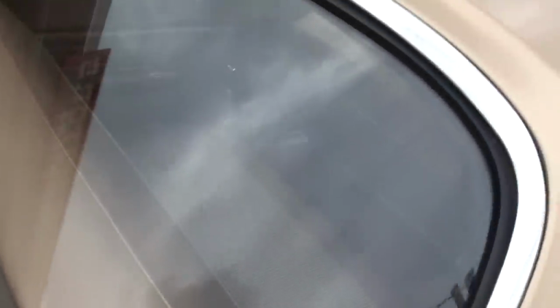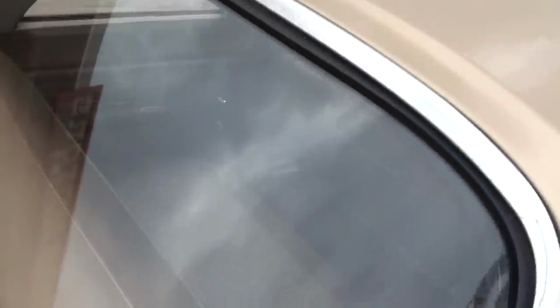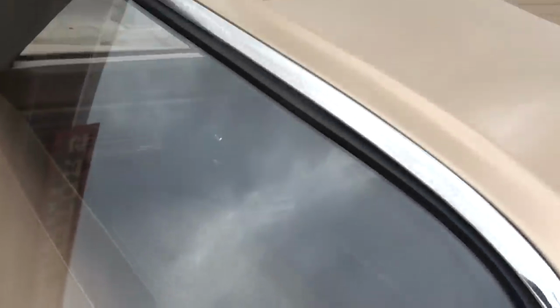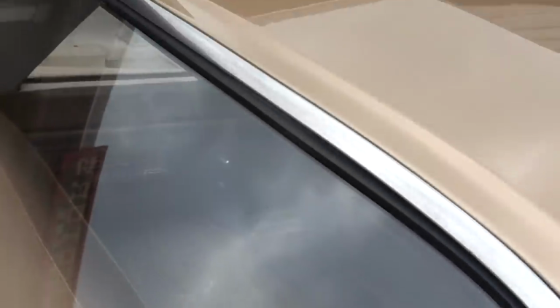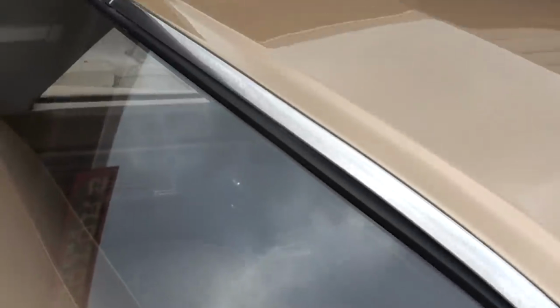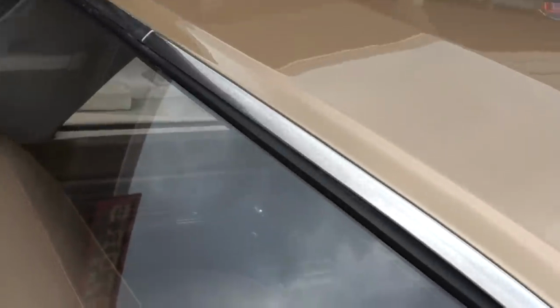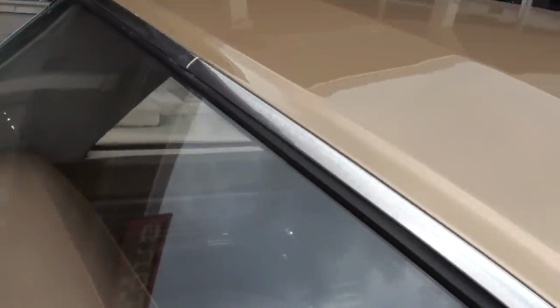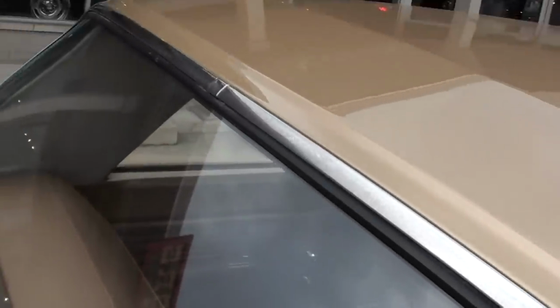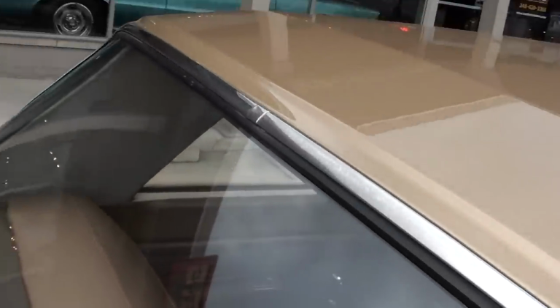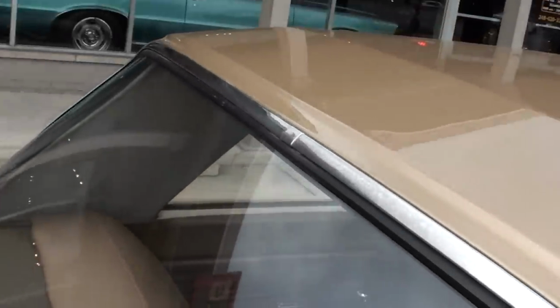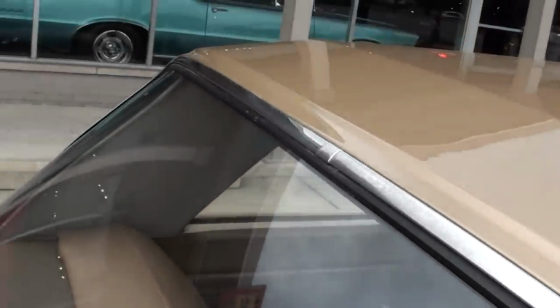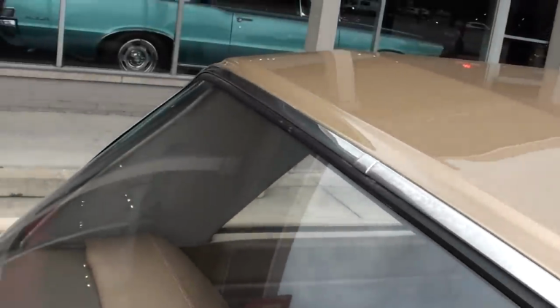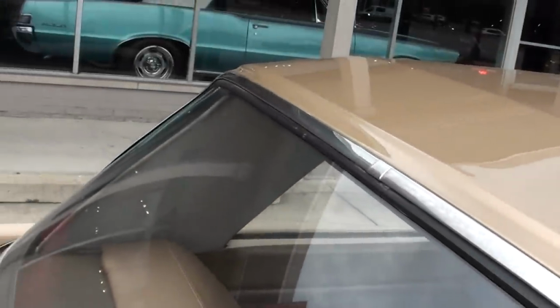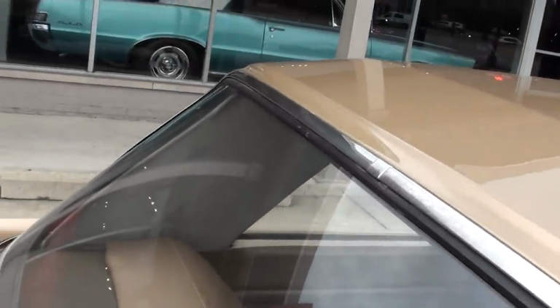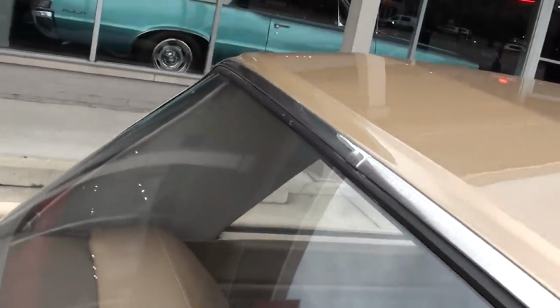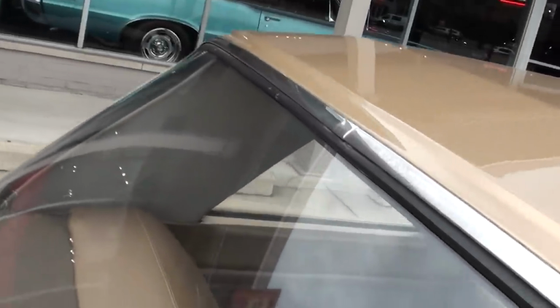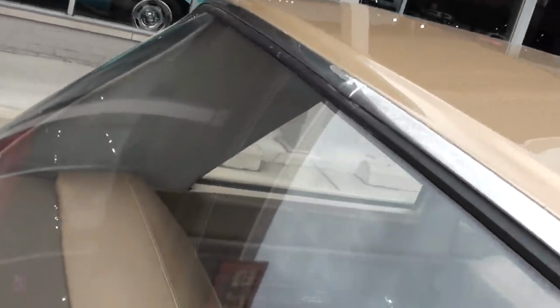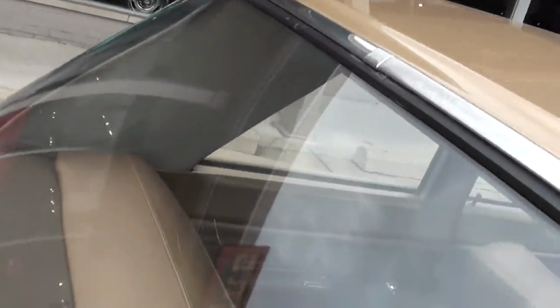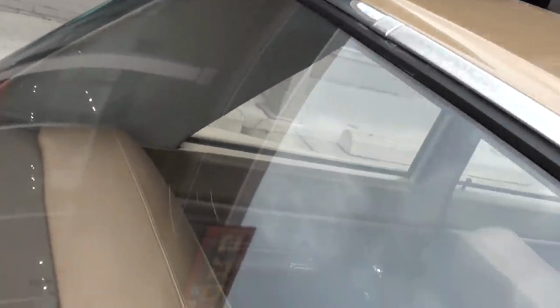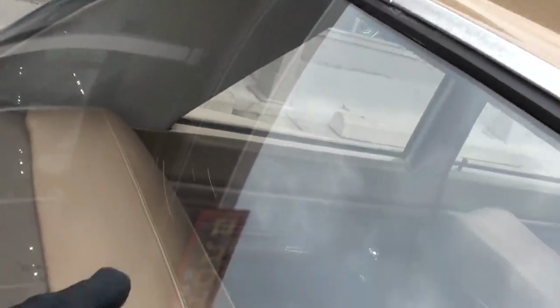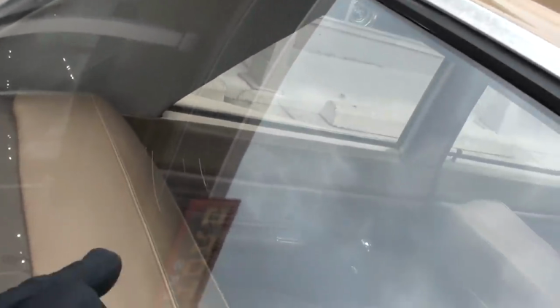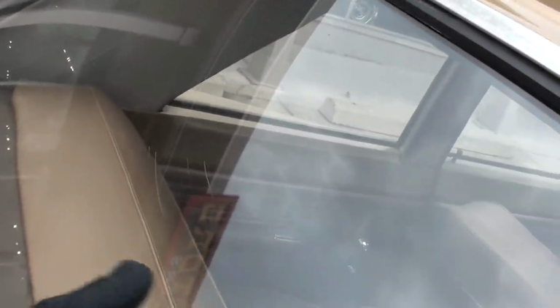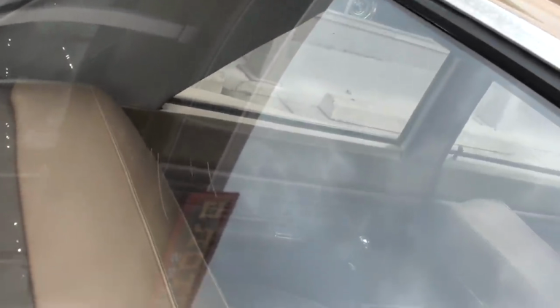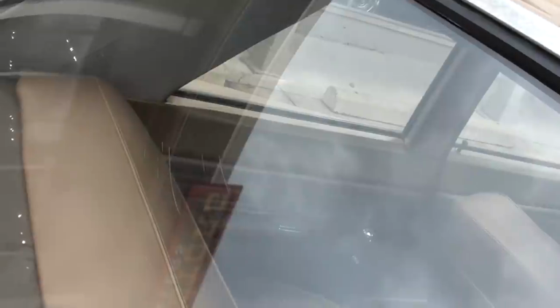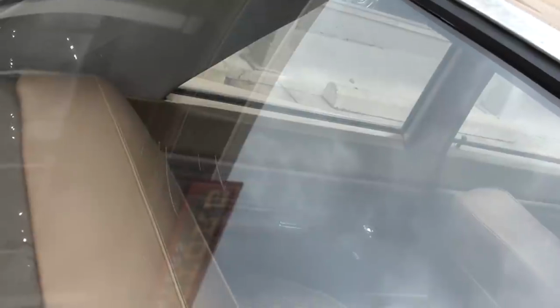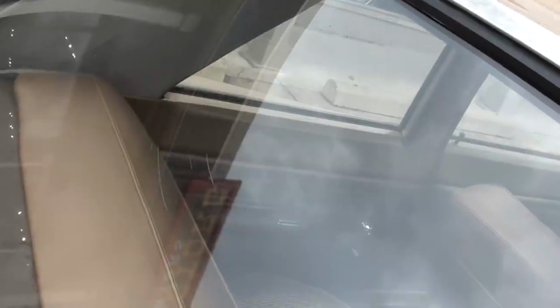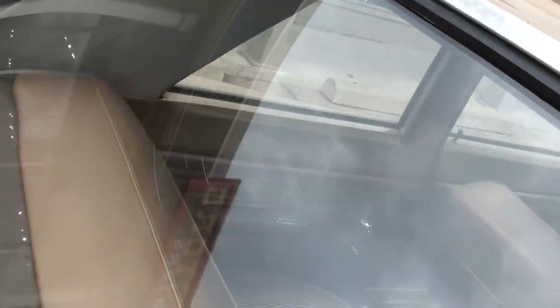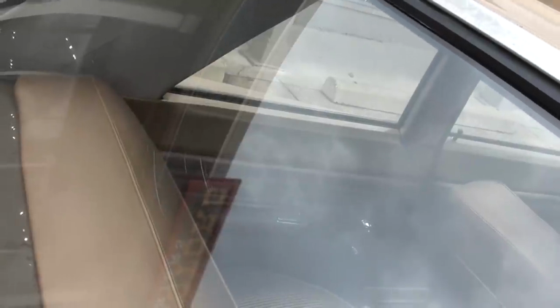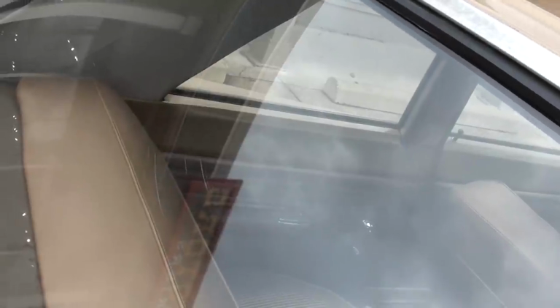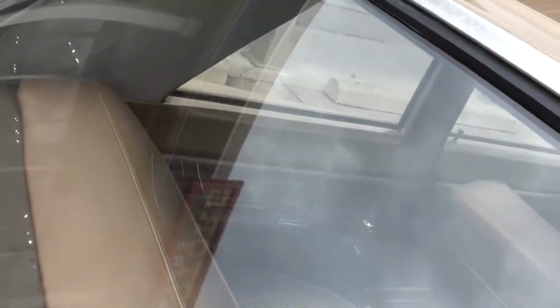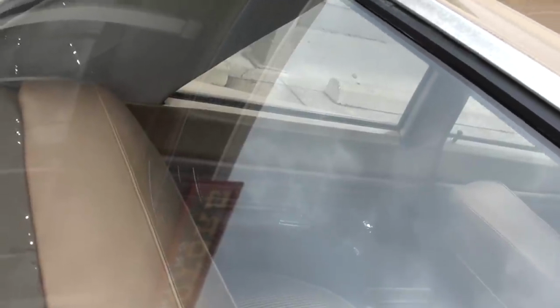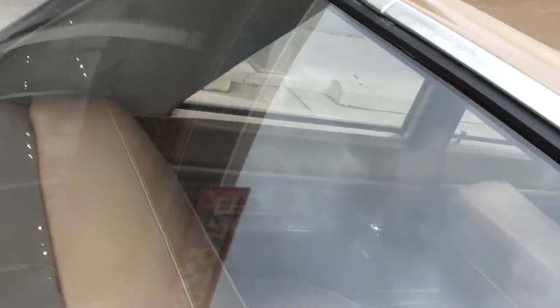They did put all brand new interior in it. There are some scratches in the glass.